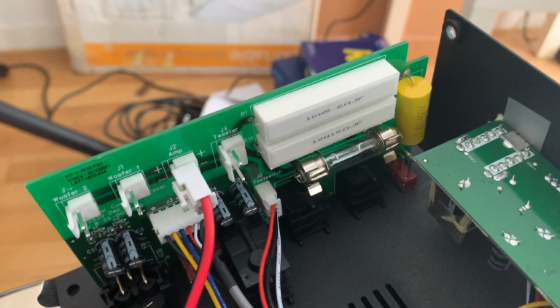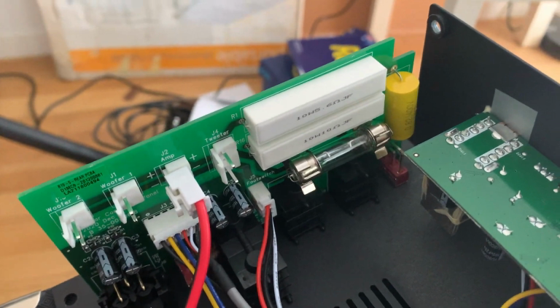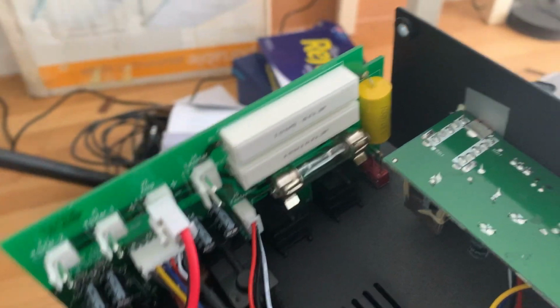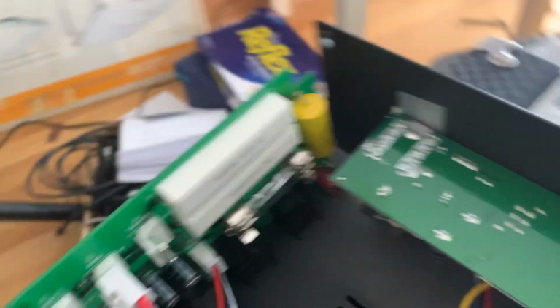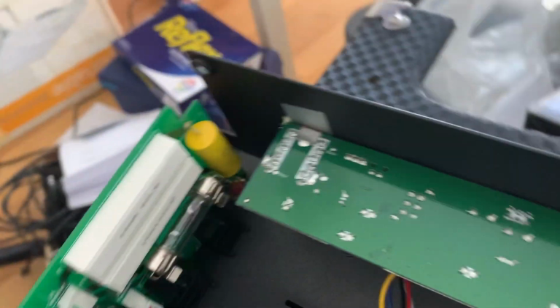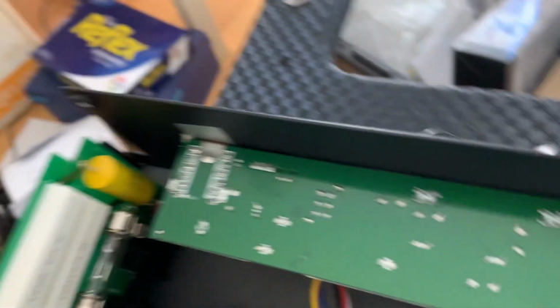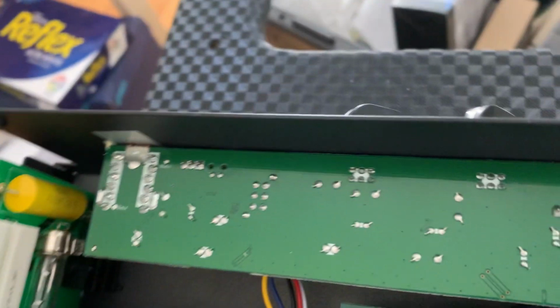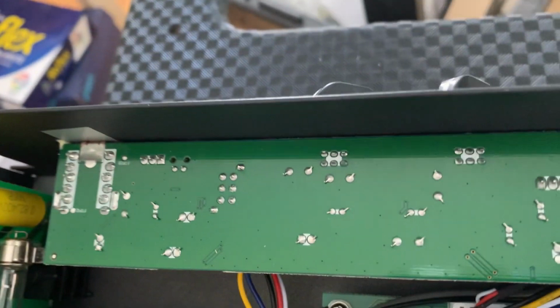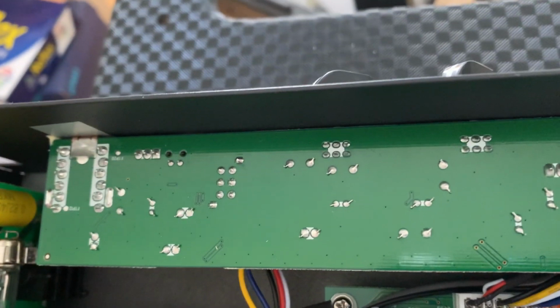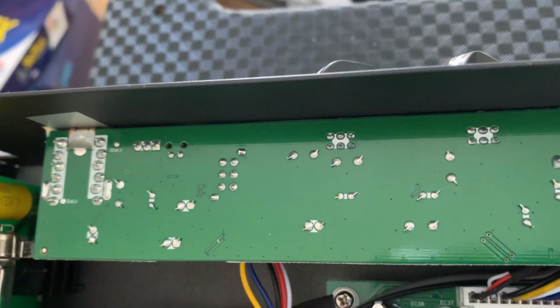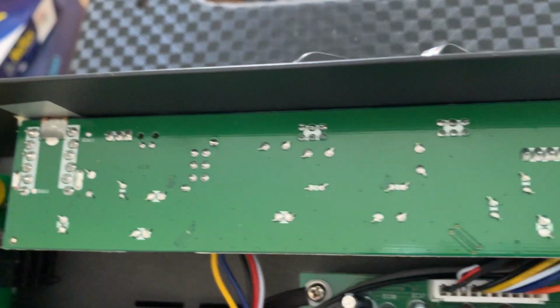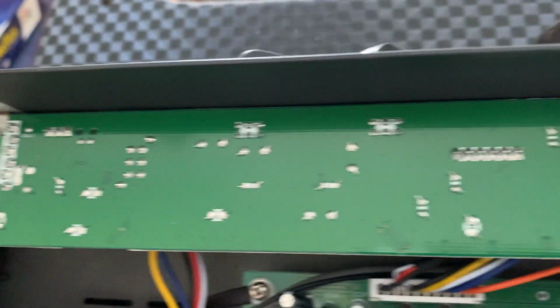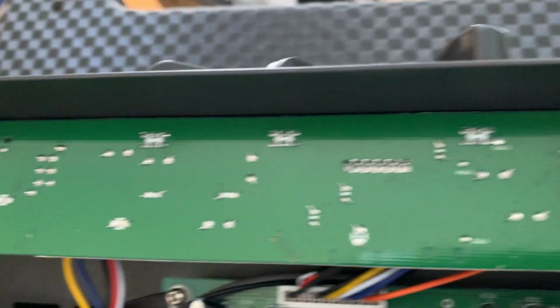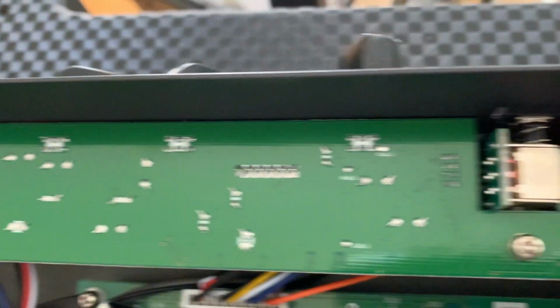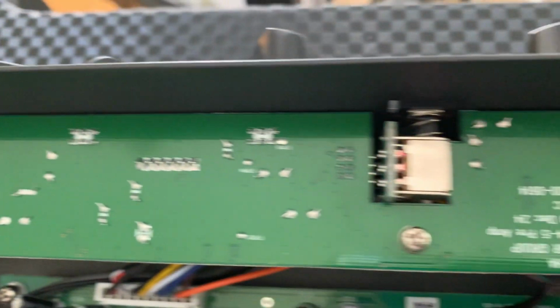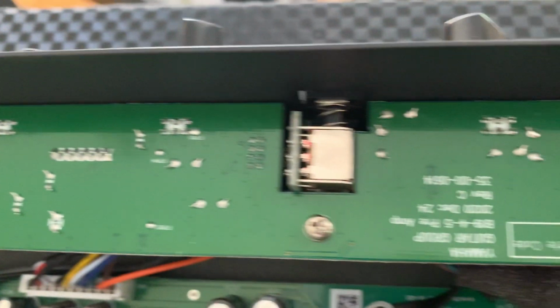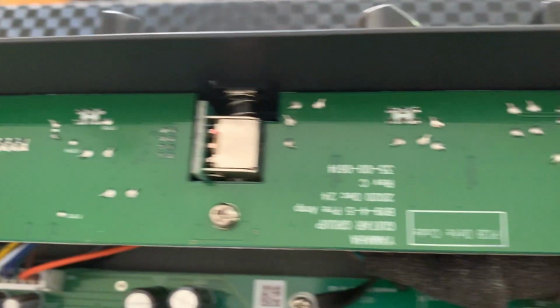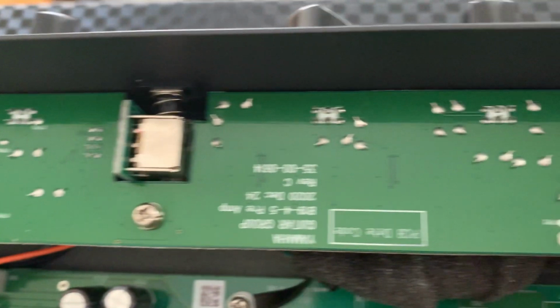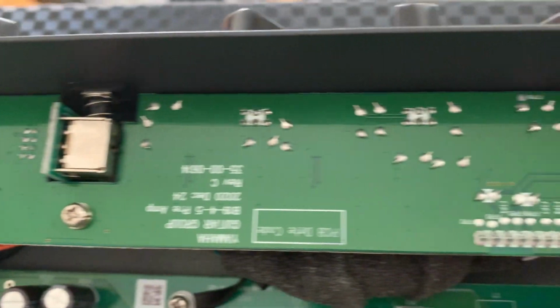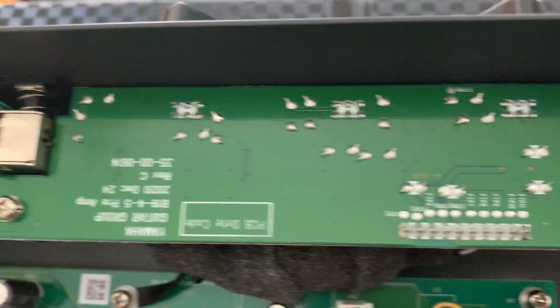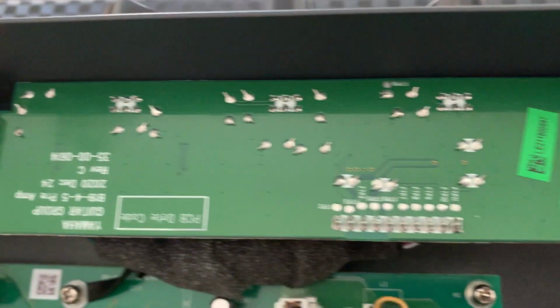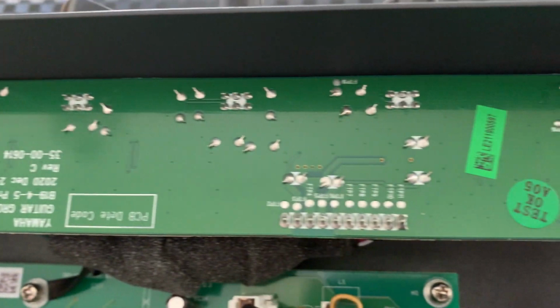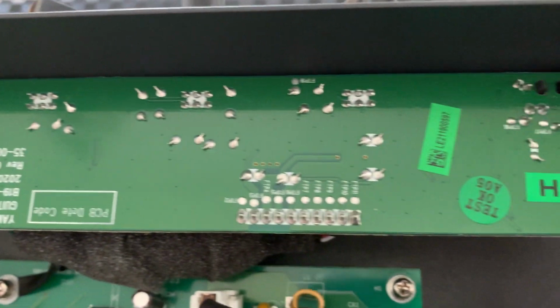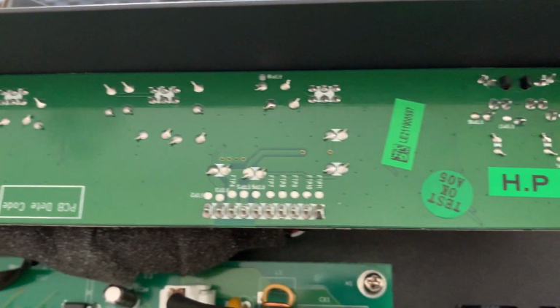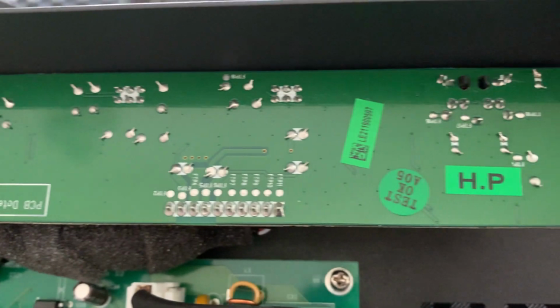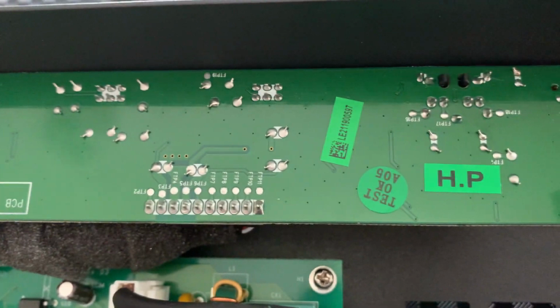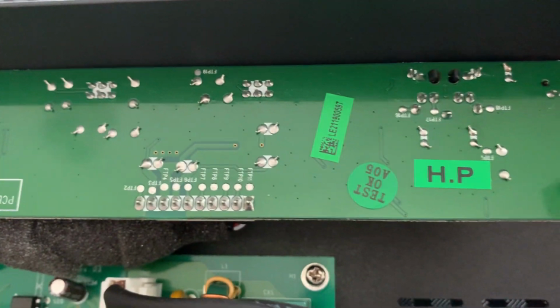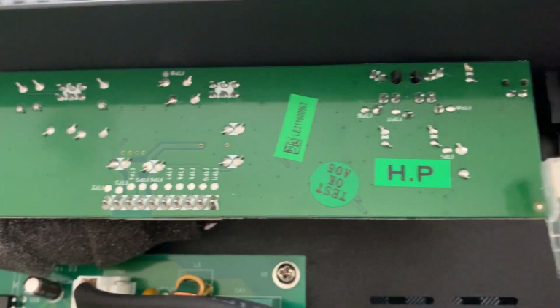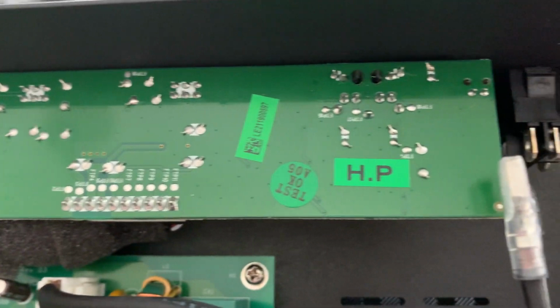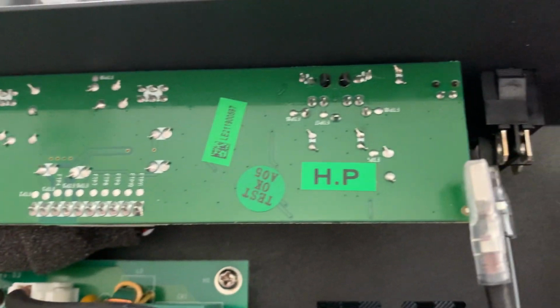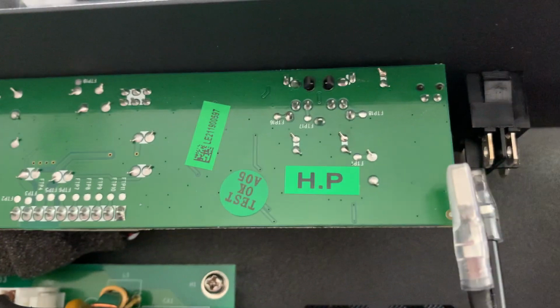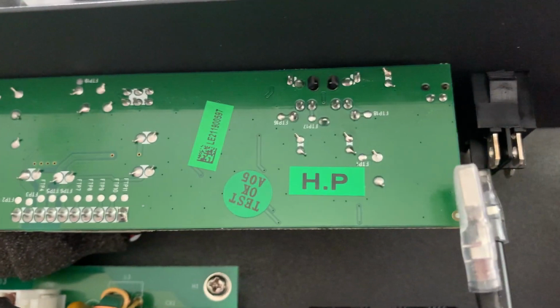It seems as though there's a bit of filtering and a fuse arrangement there for the horn, to protect it. This board along the top does all of the tone controls, volume controls — all that sort of stuff.